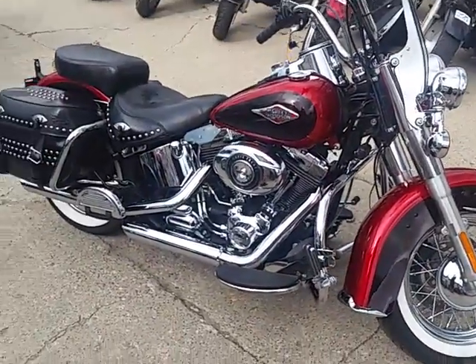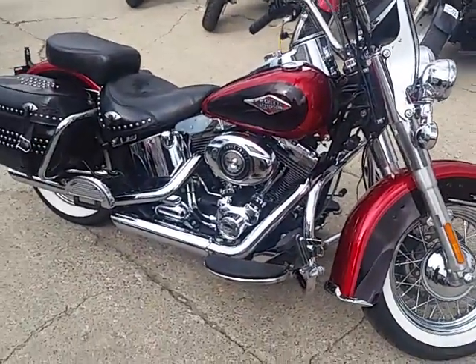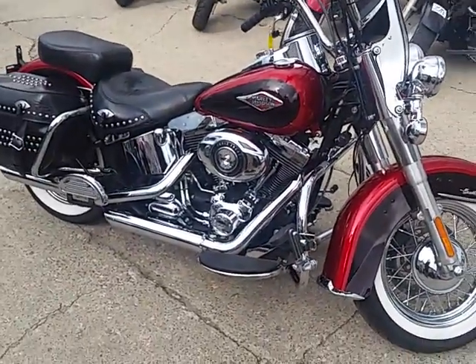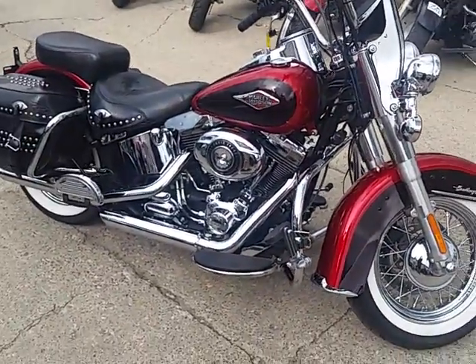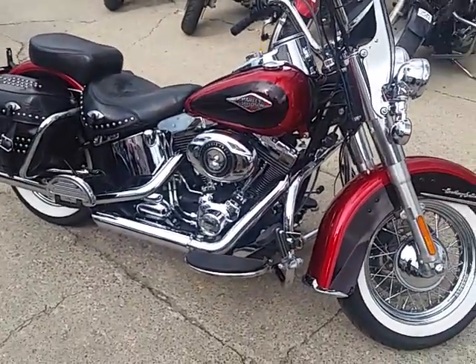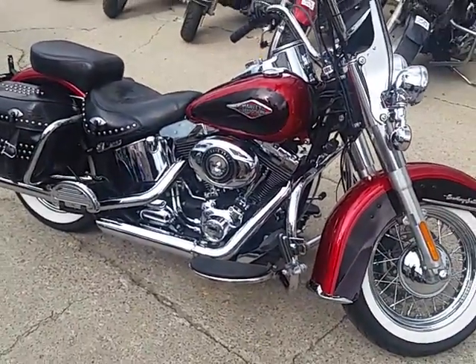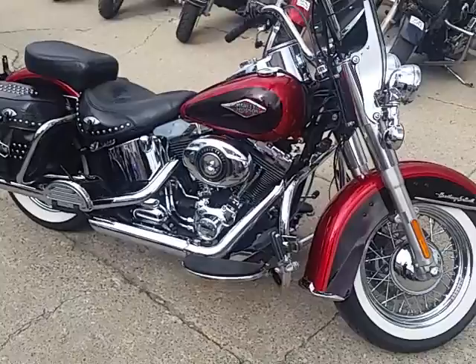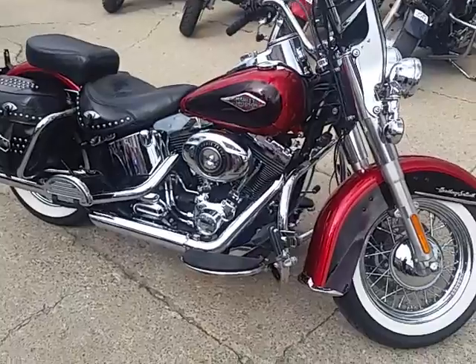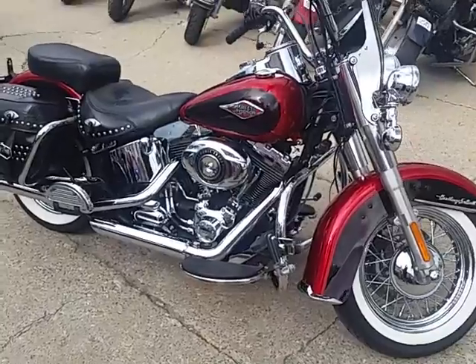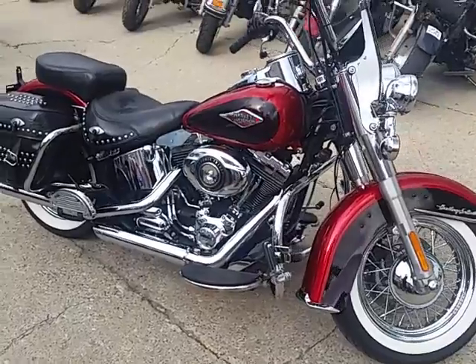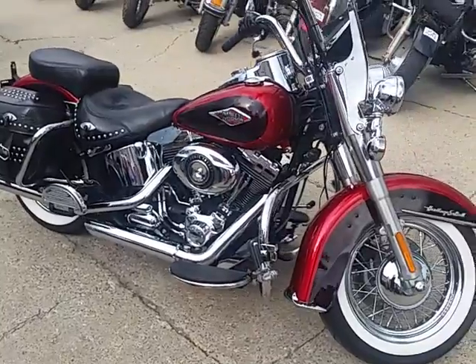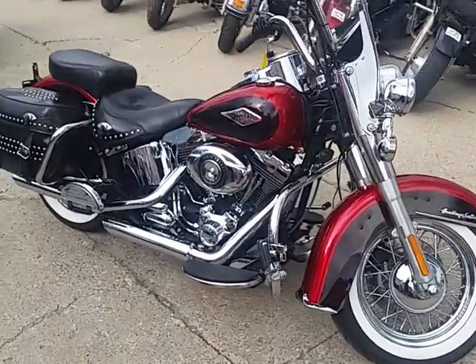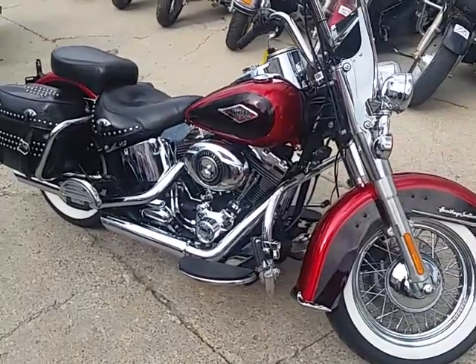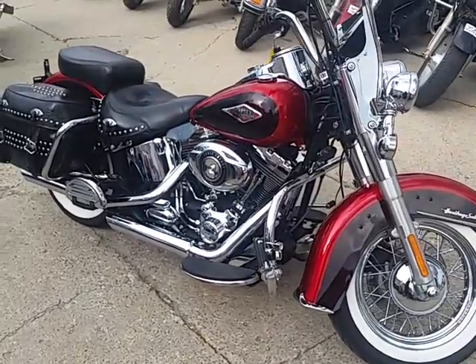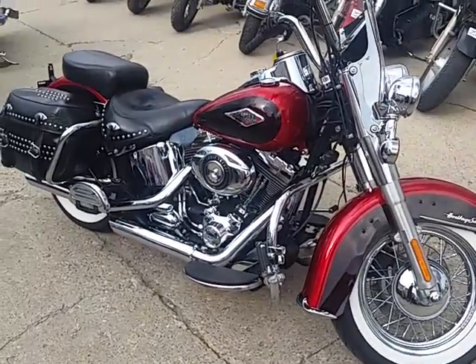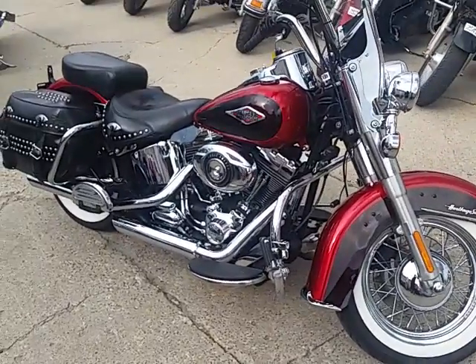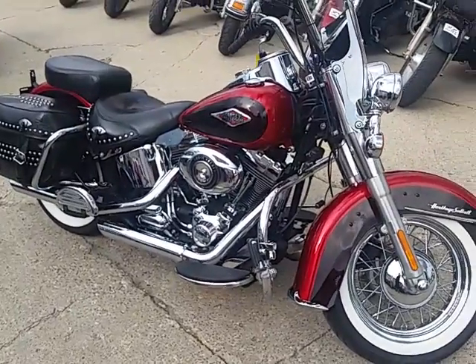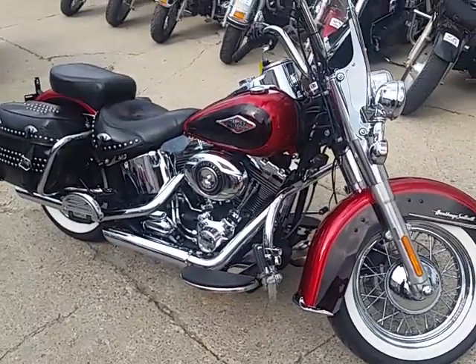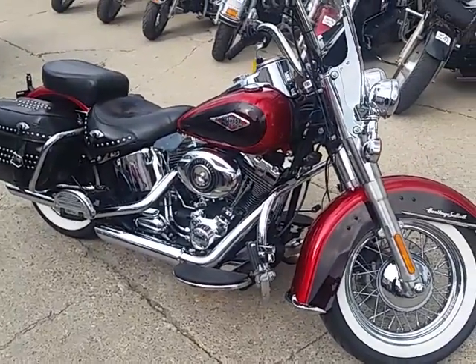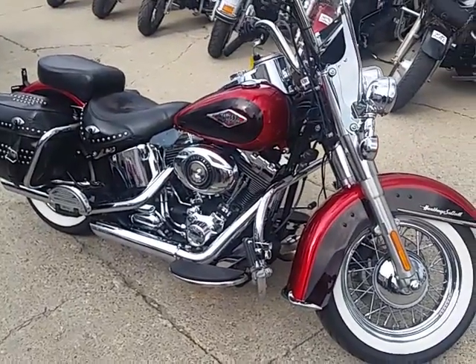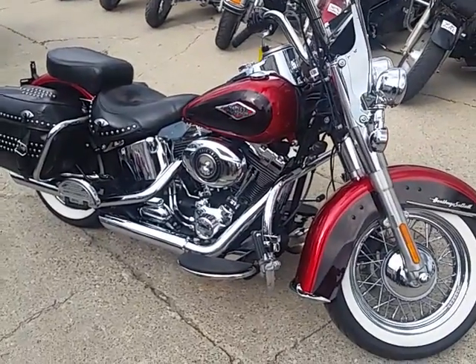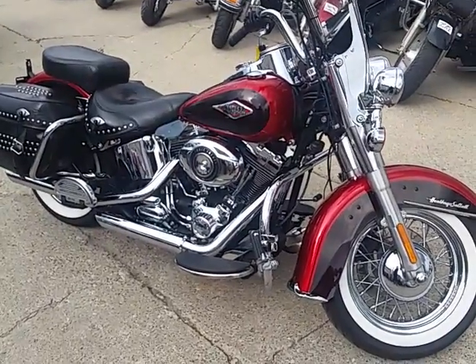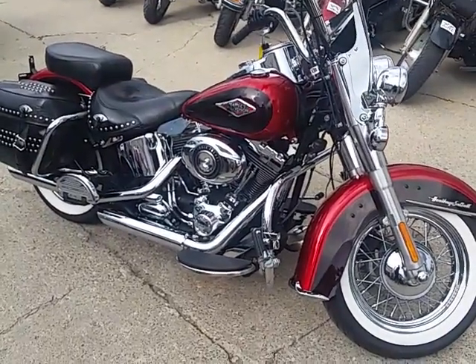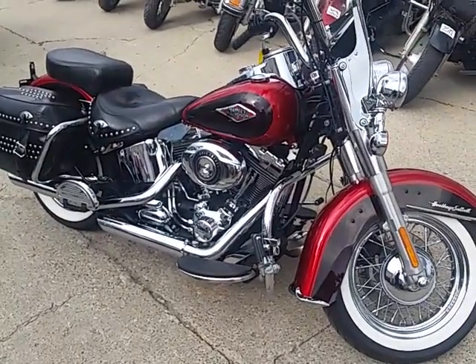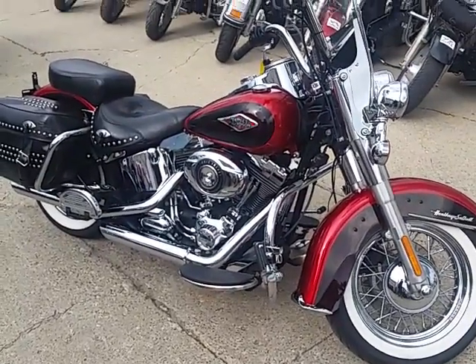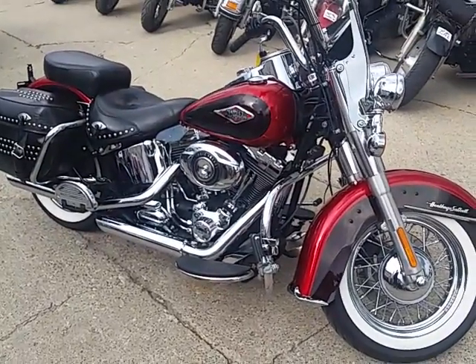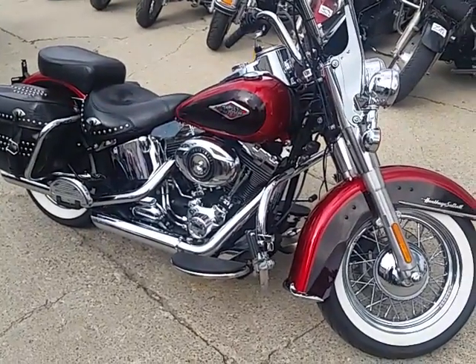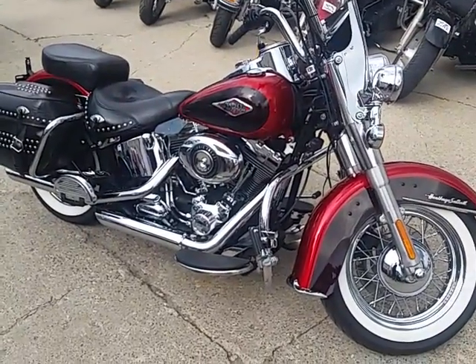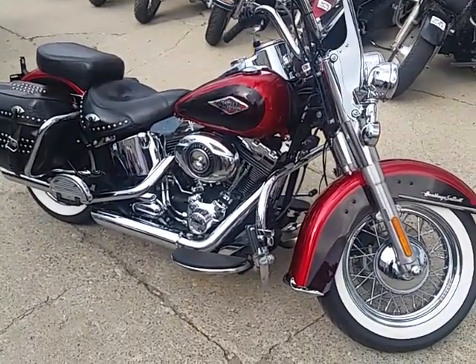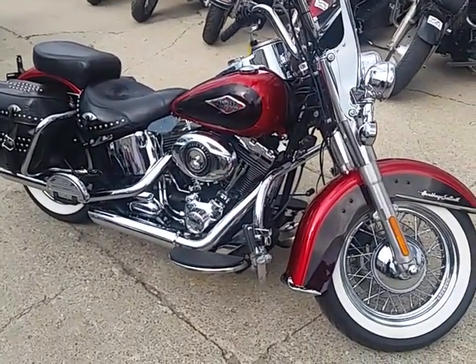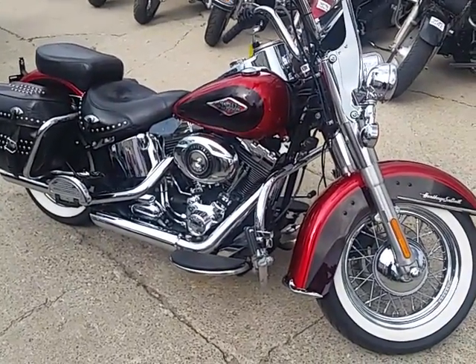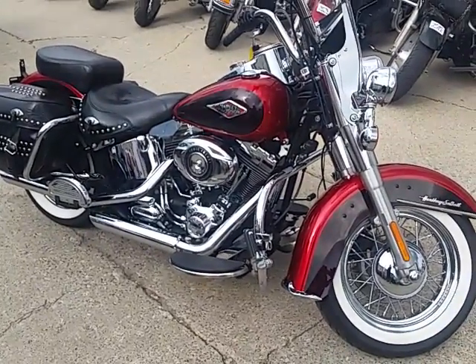It's a great bike. We got this thing priced to move at $11,700. Visit our website at approvalpowersports.com.